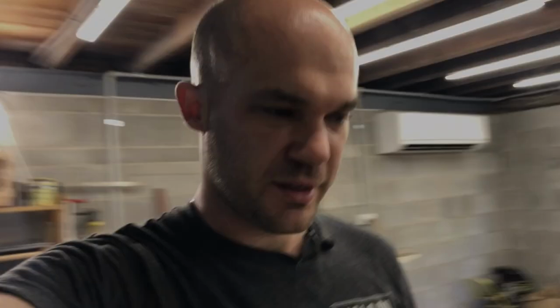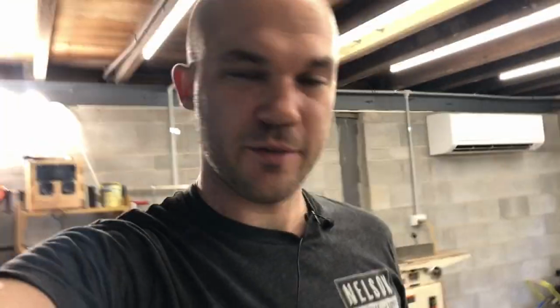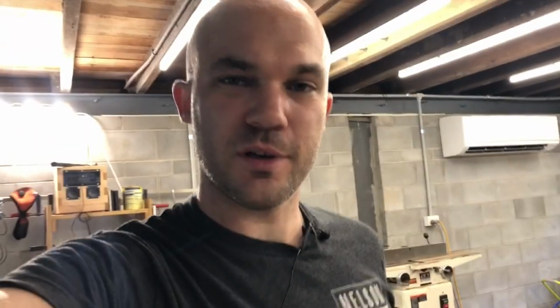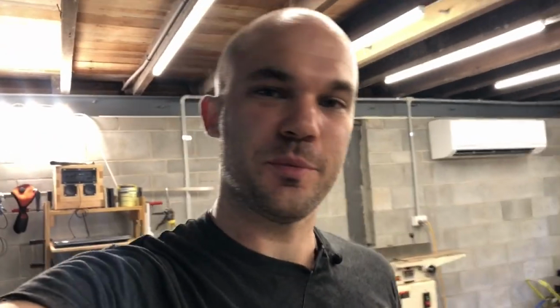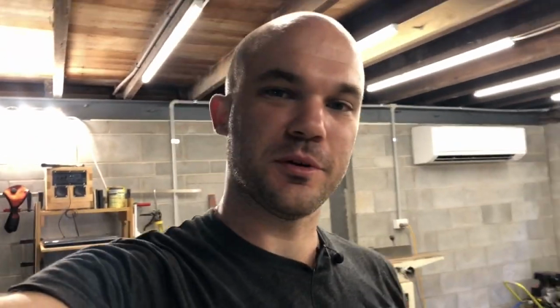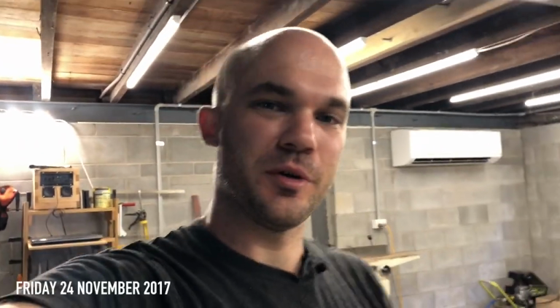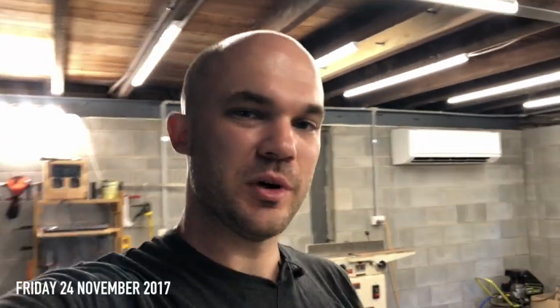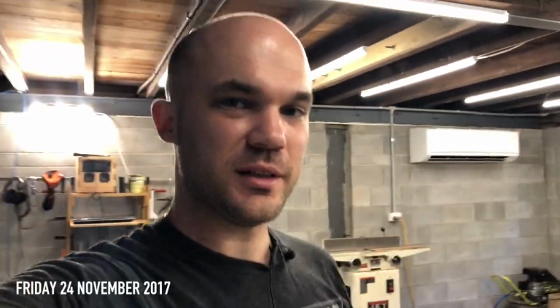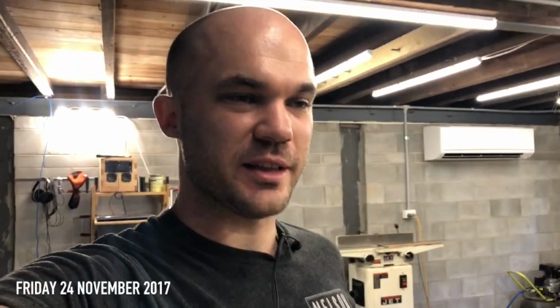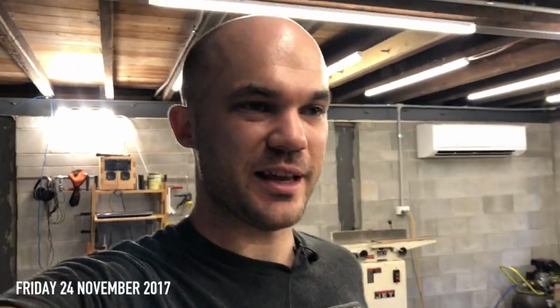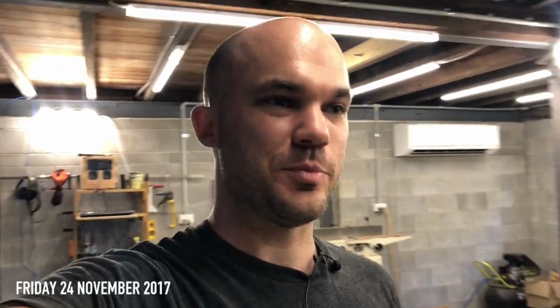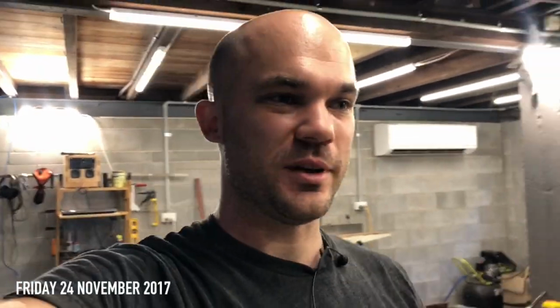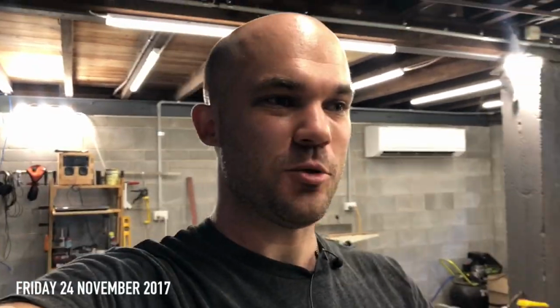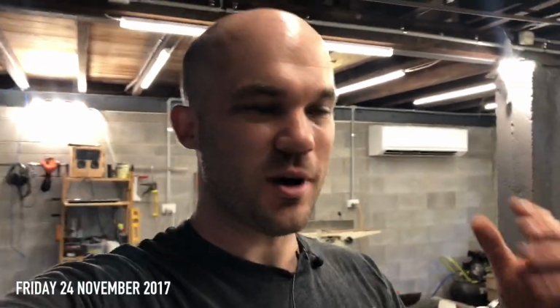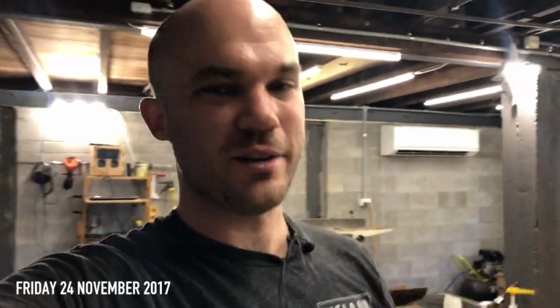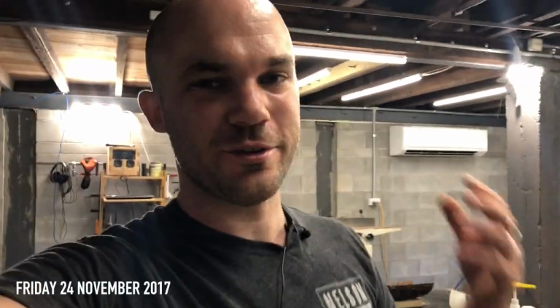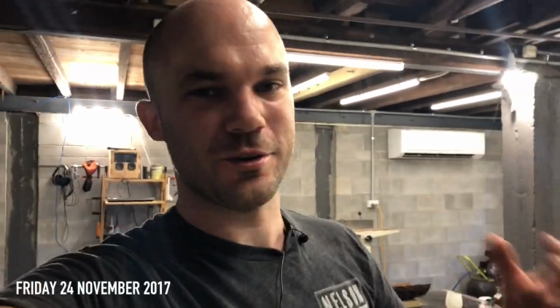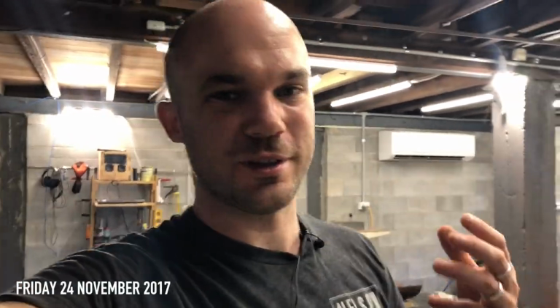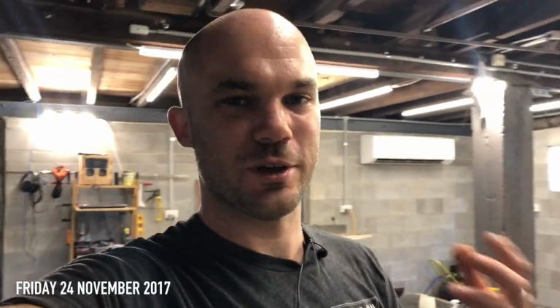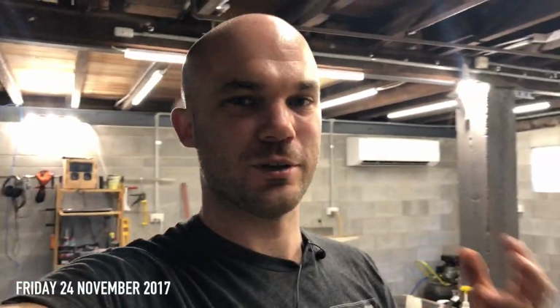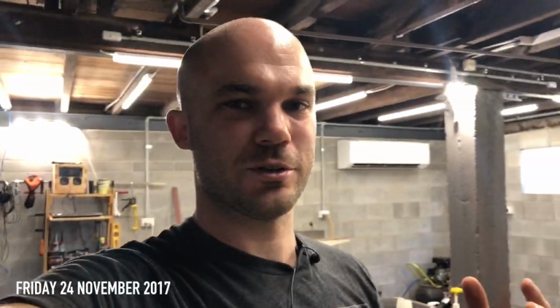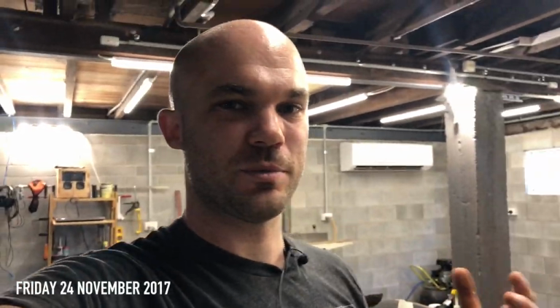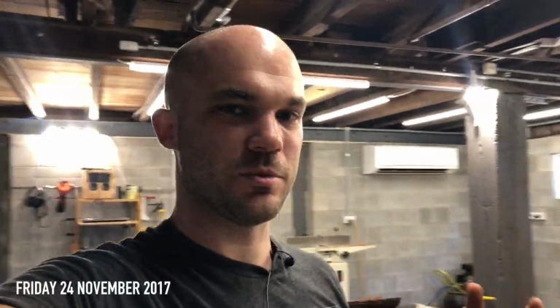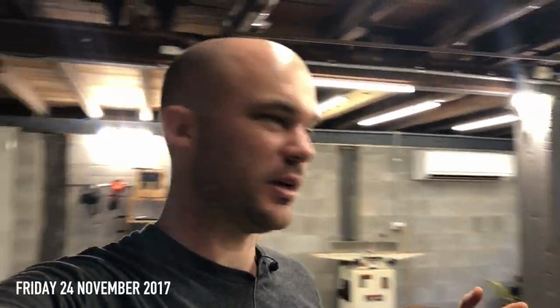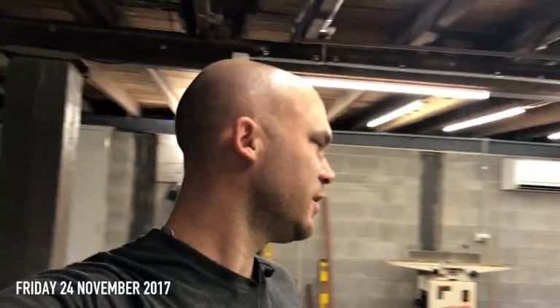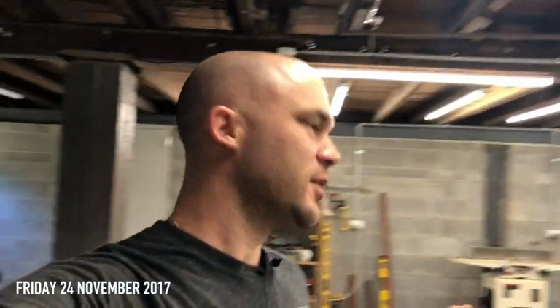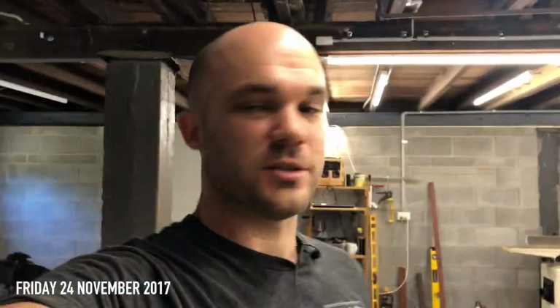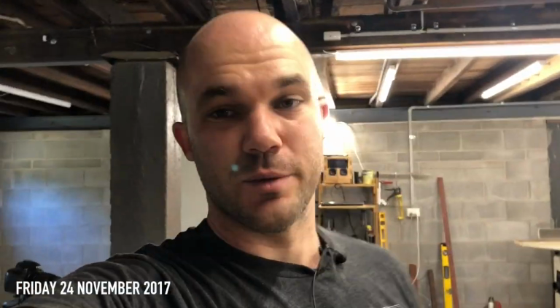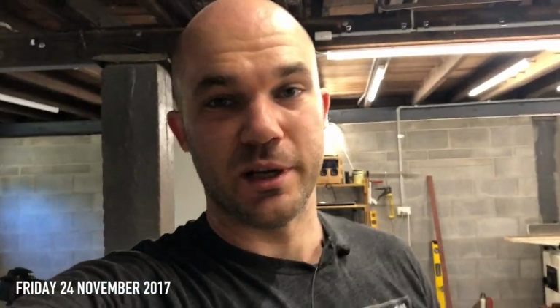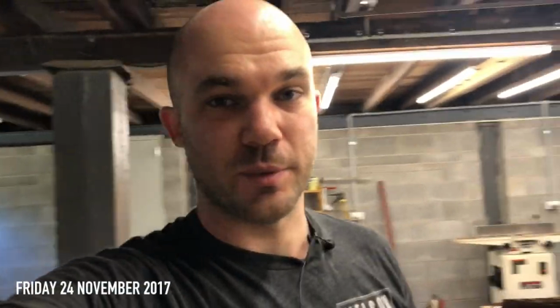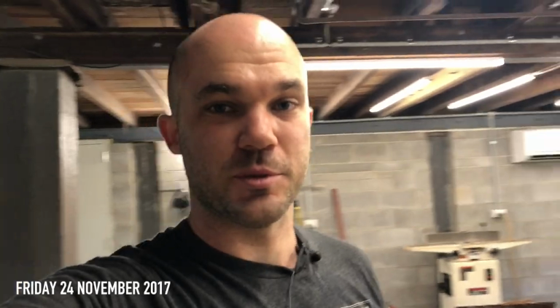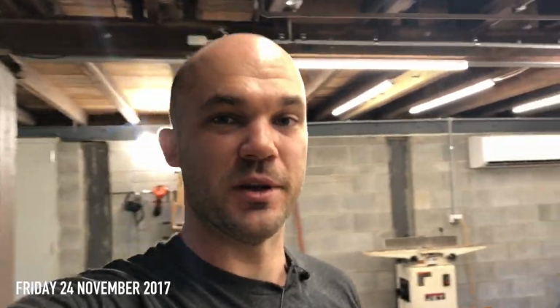Hey everyone, I hope you're all doing well. There has been quite a few things going on in the shop this week, so let me get you up to speed.